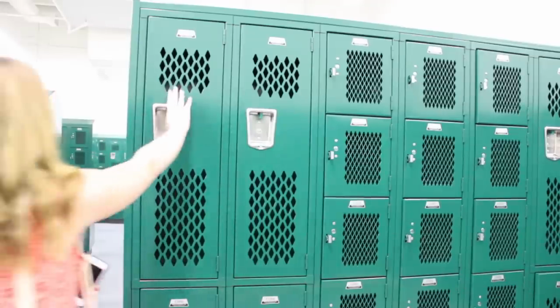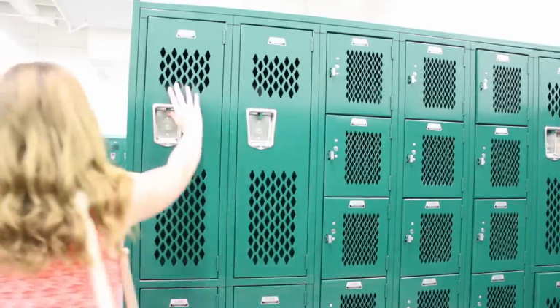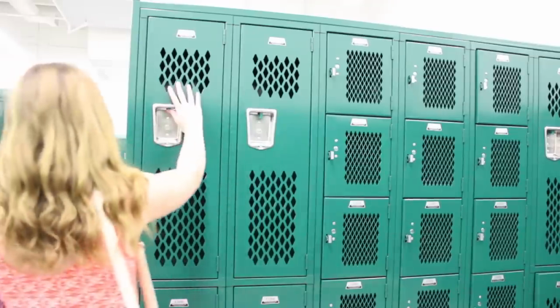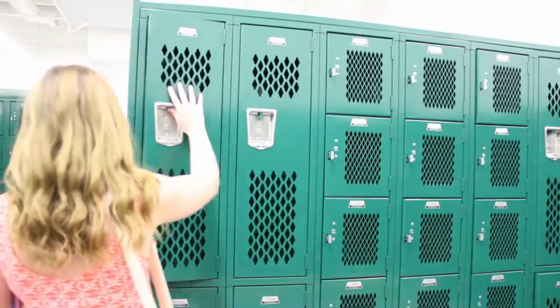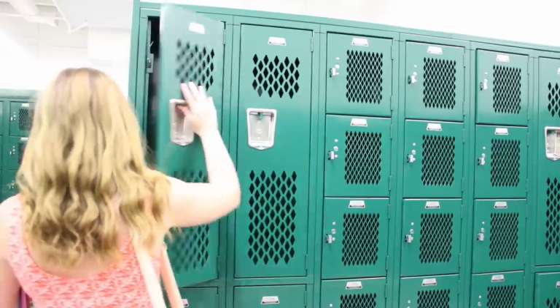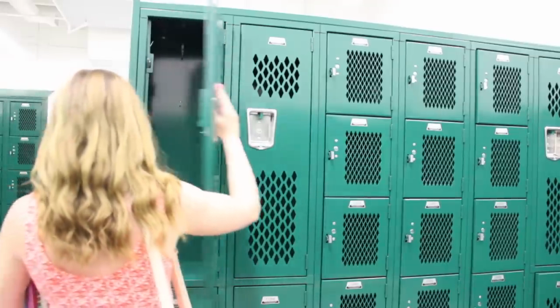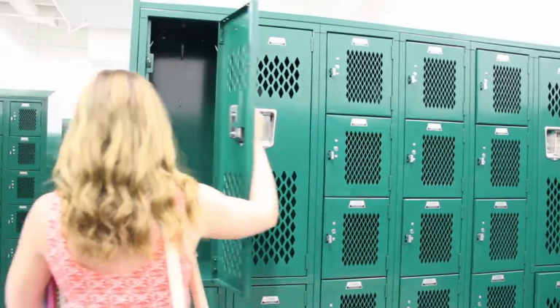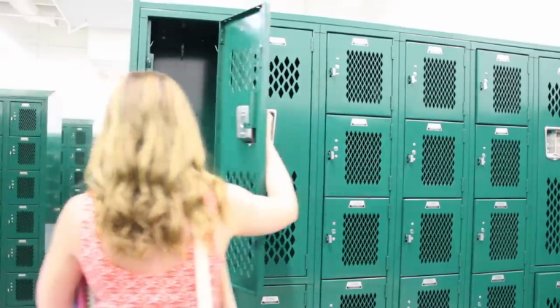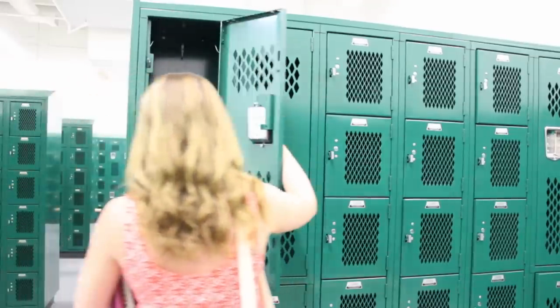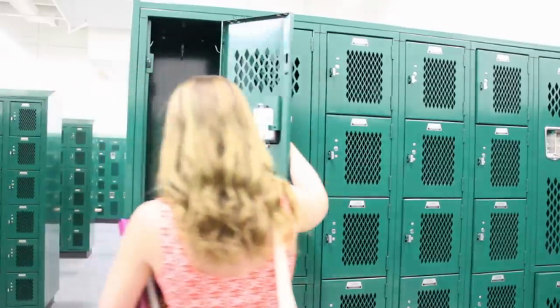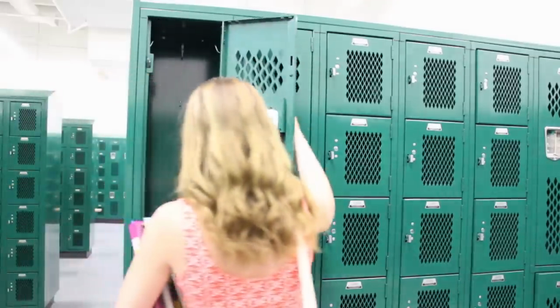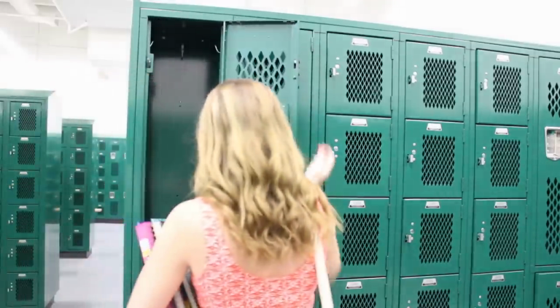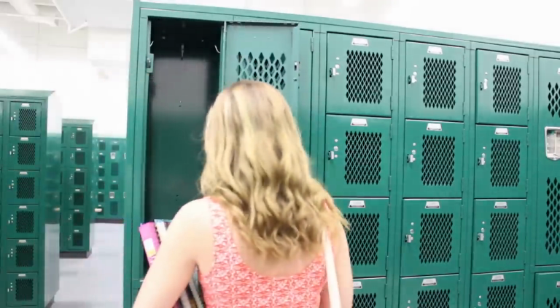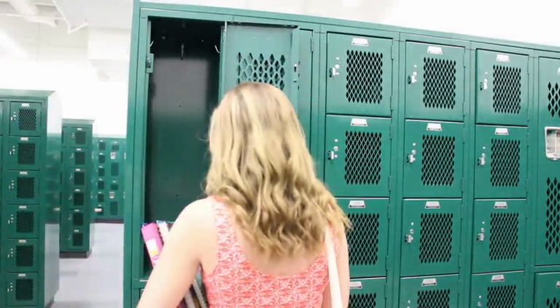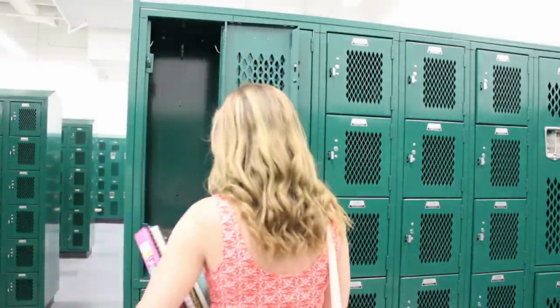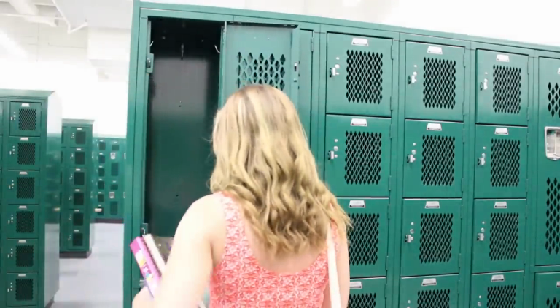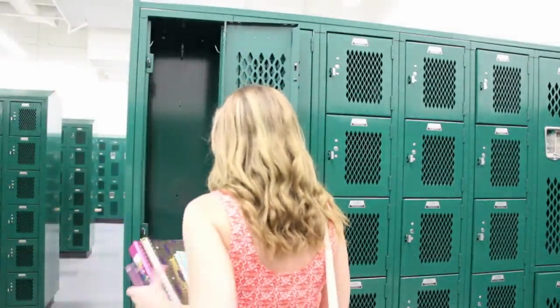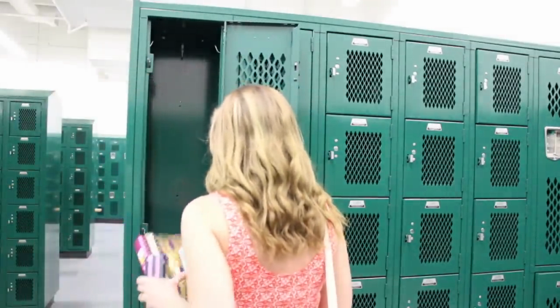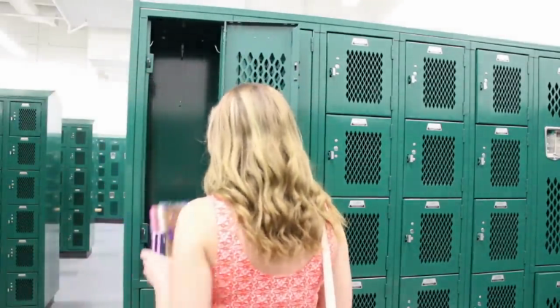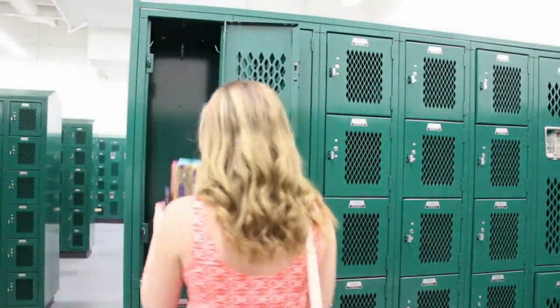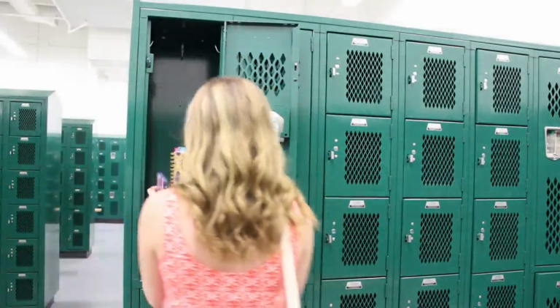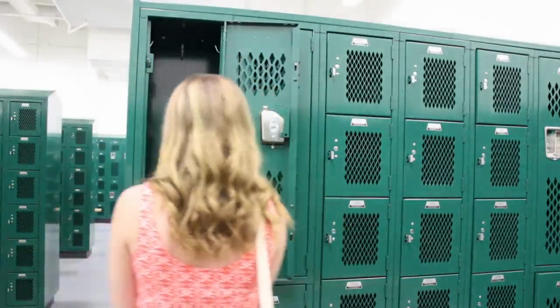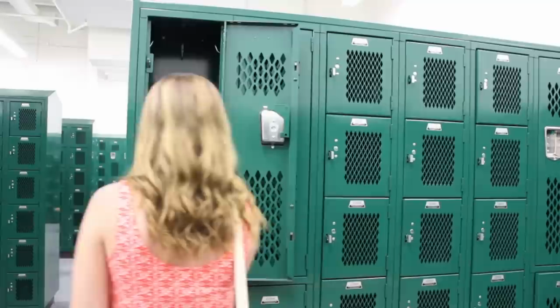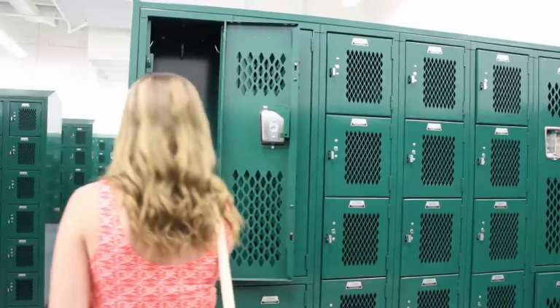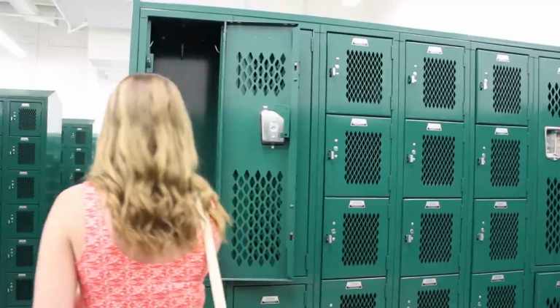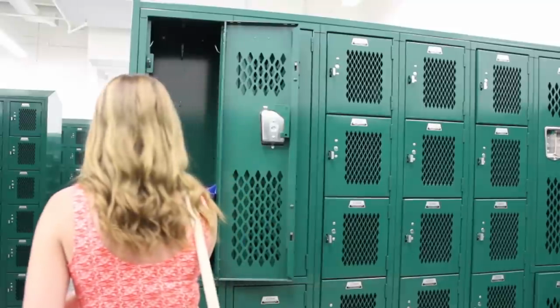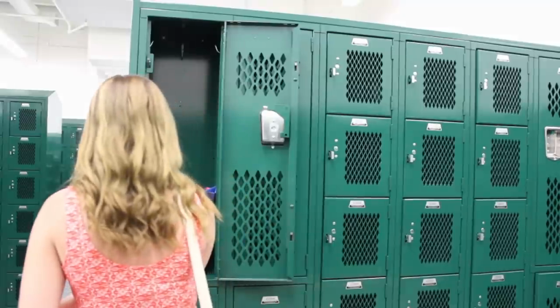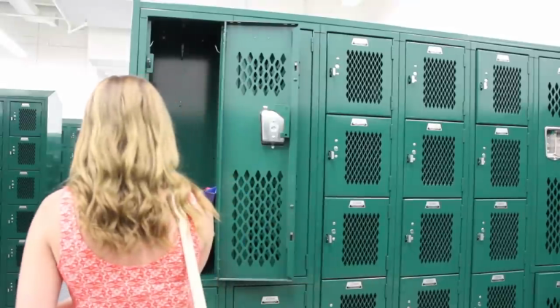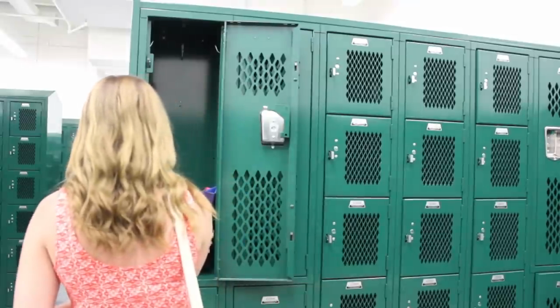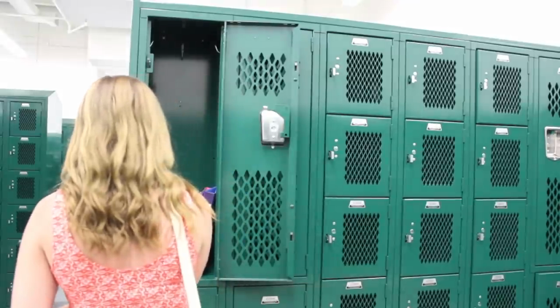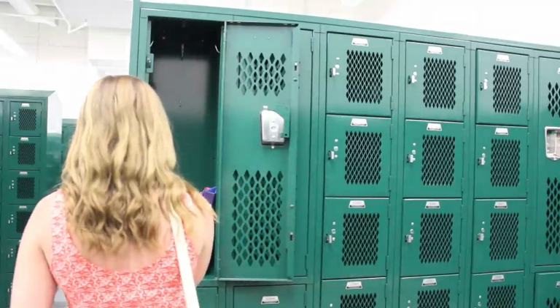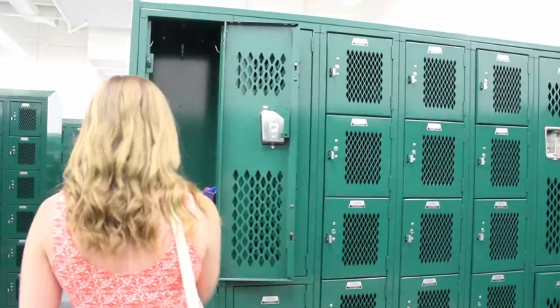So starting off, my locker is kind of plain right now, but do not worry — it will change very soon, I promise.